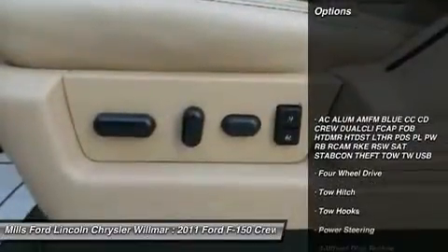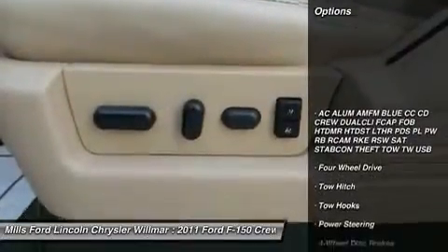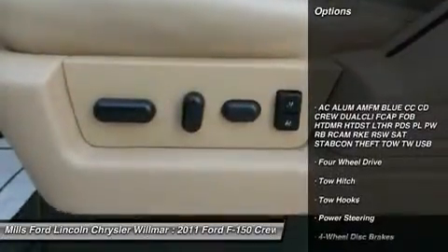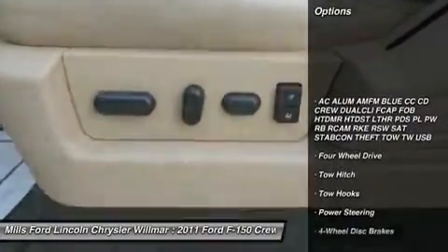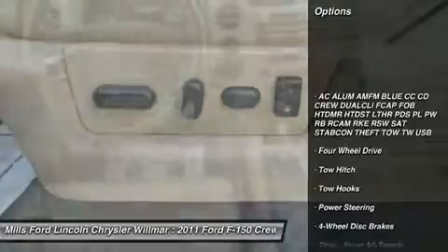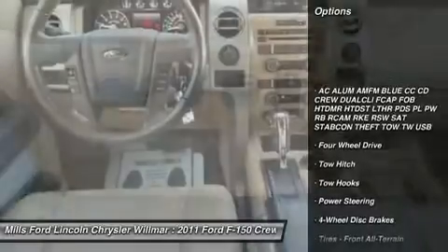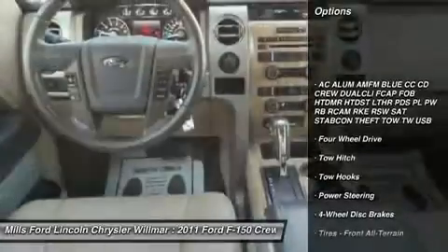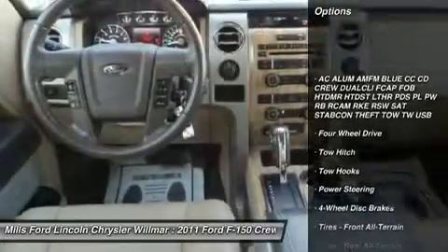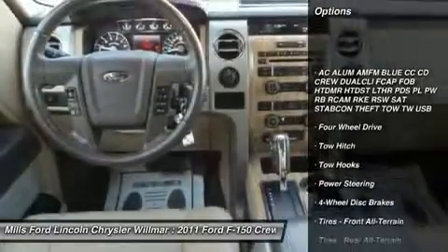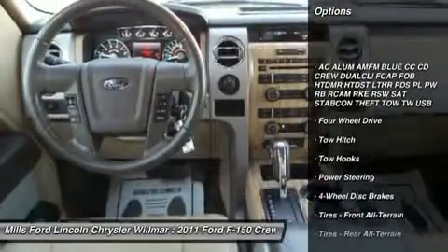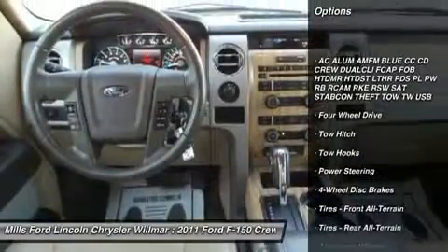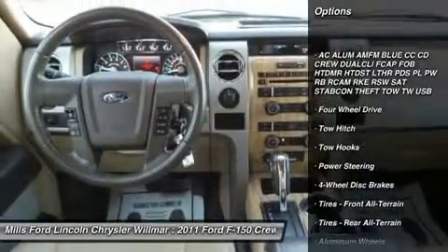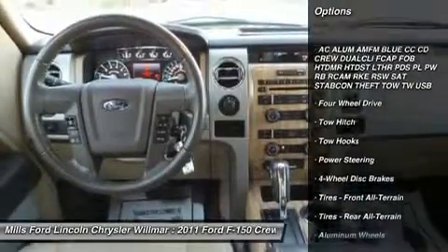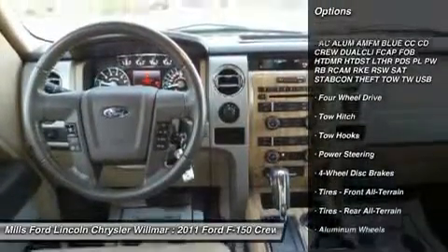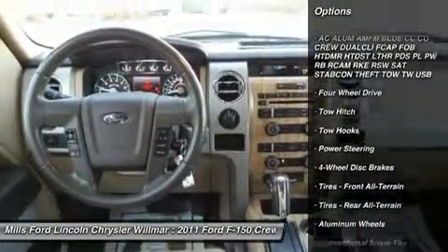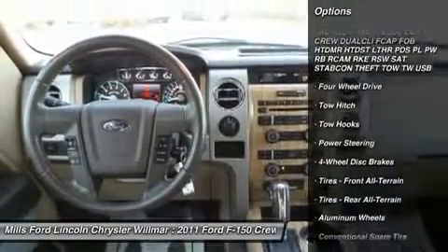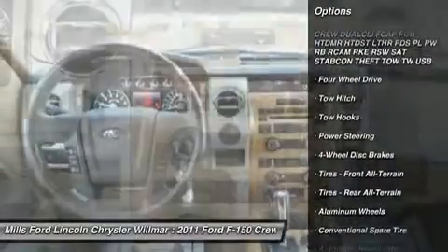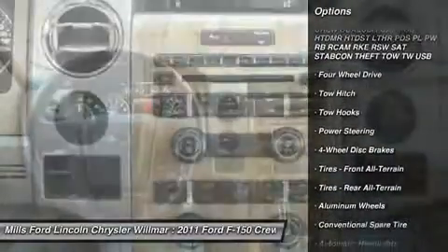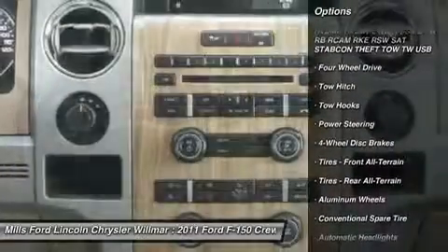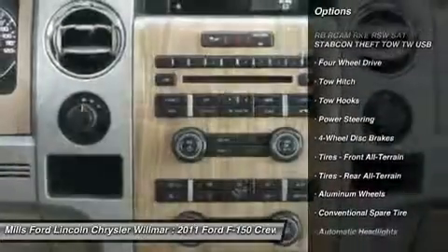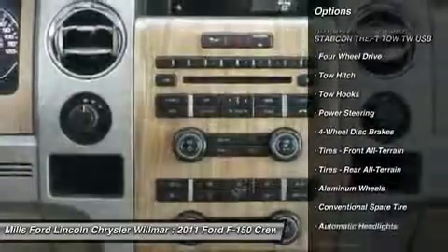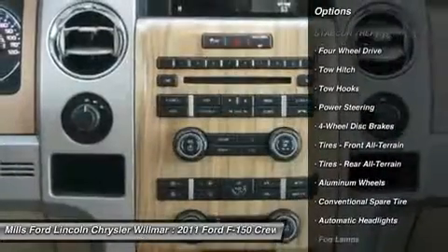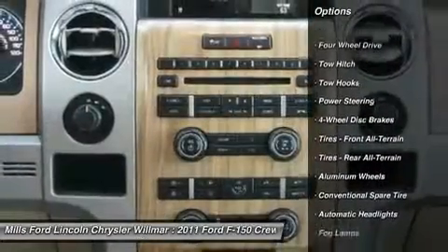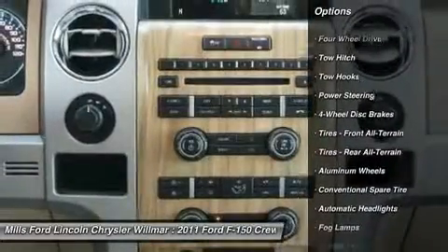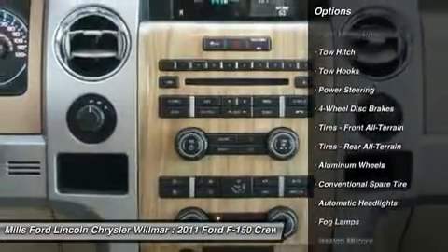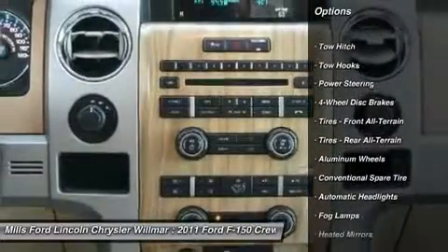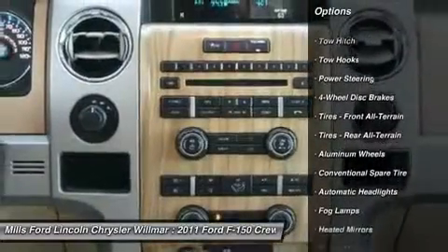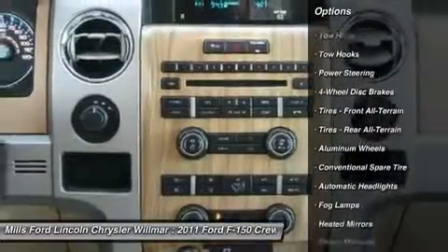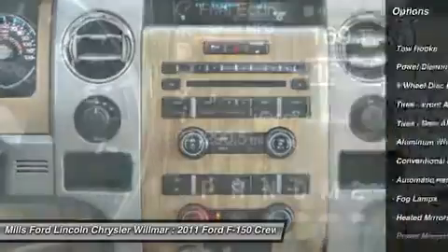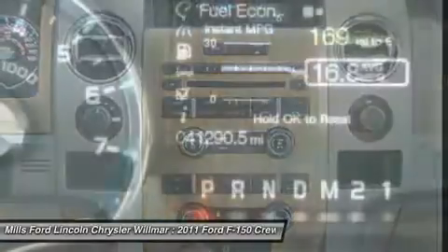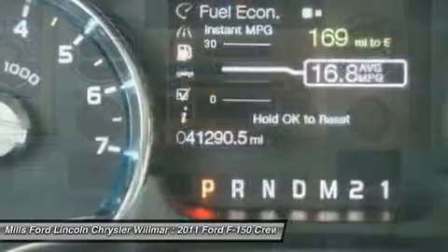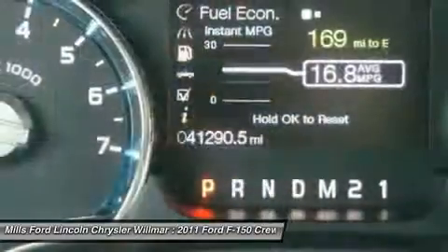Tow hitch, power passenger seat, keyless entry, steering wheel audio controls, leather-wrapped steering wheel.